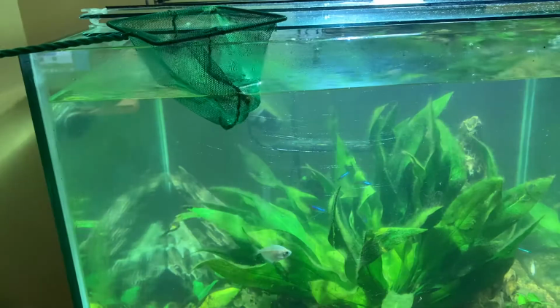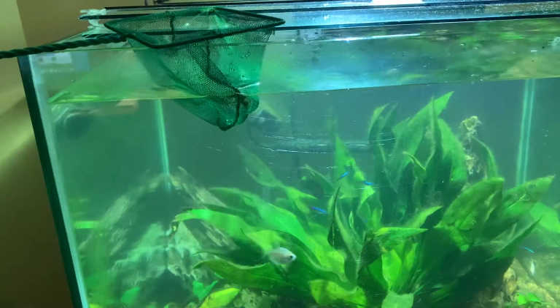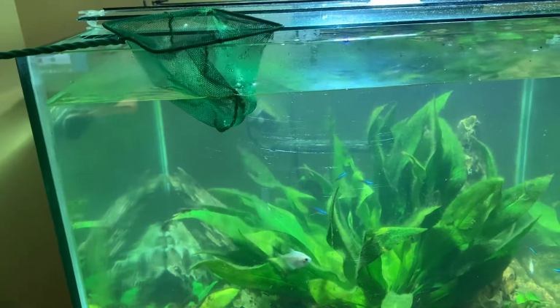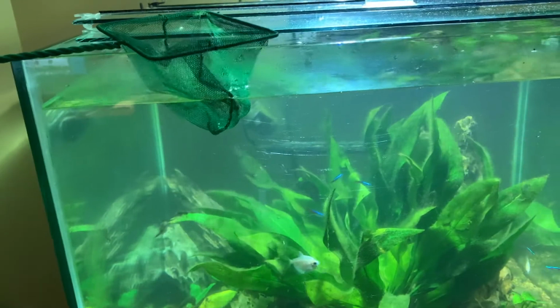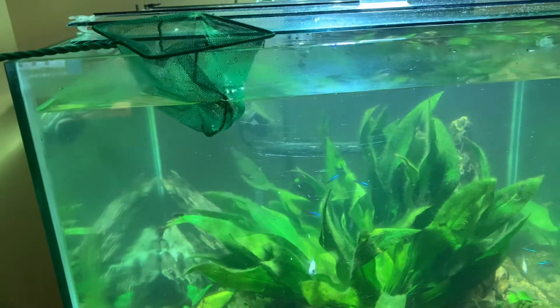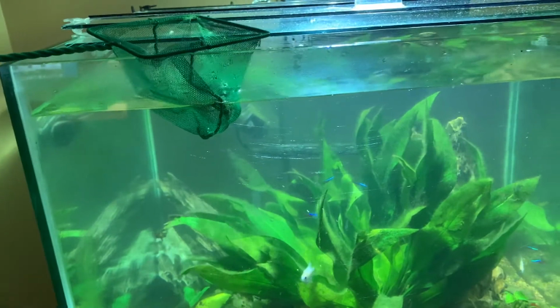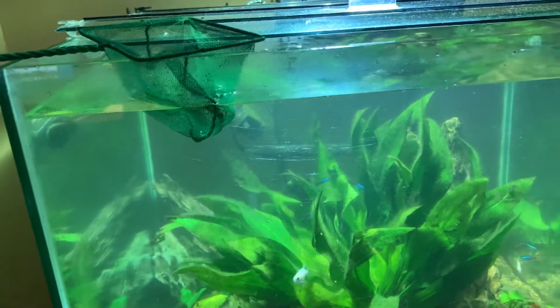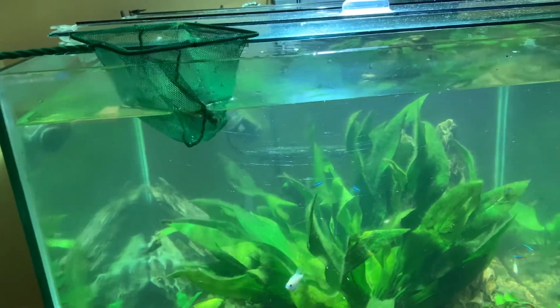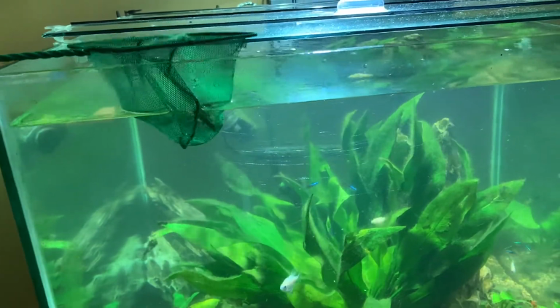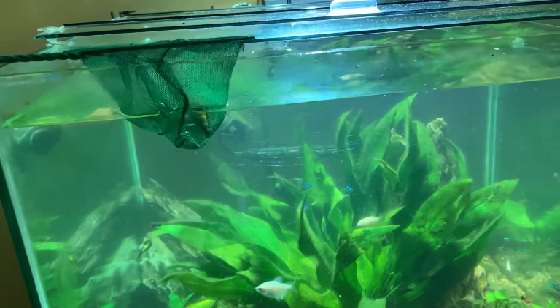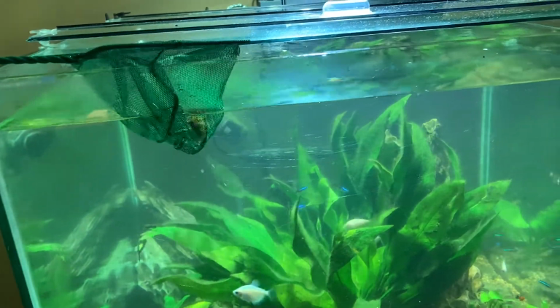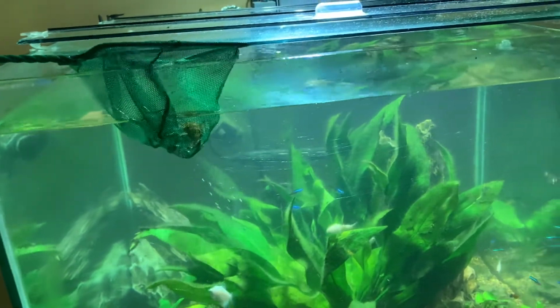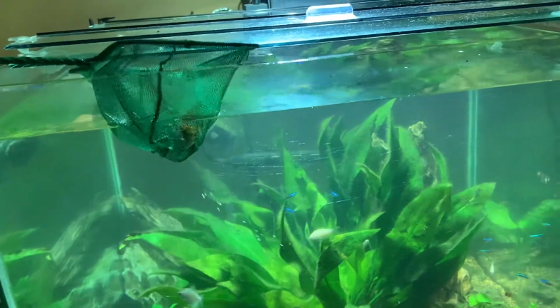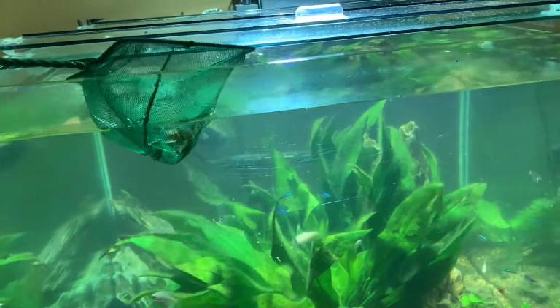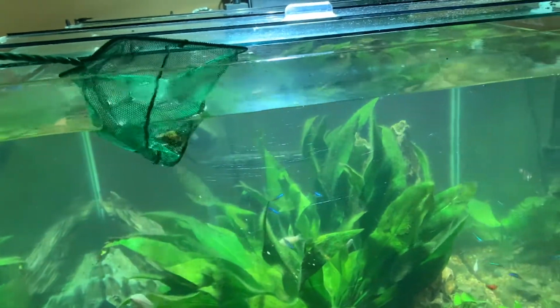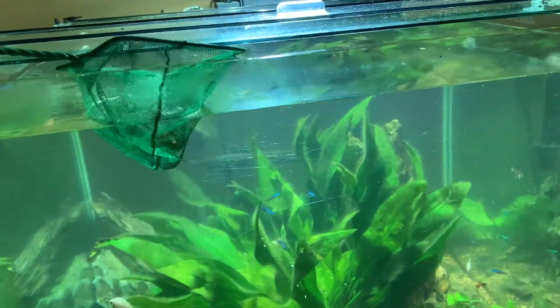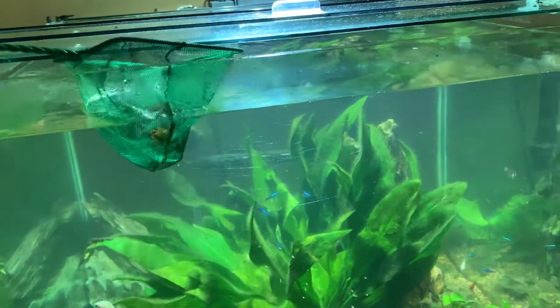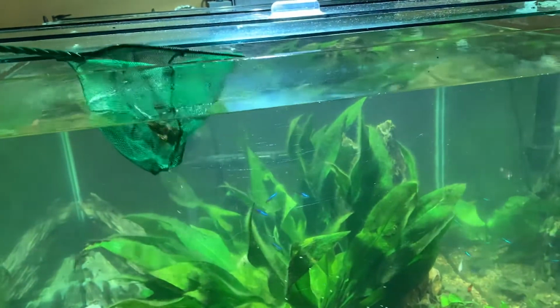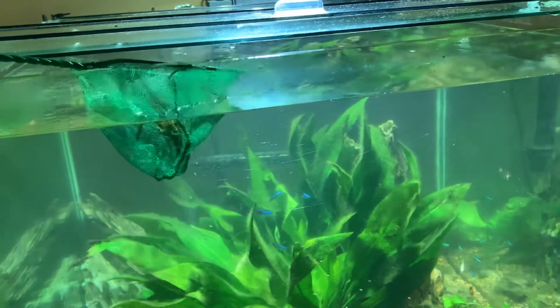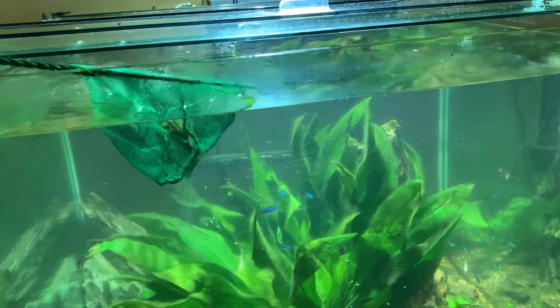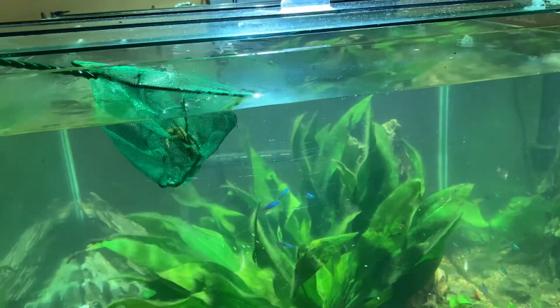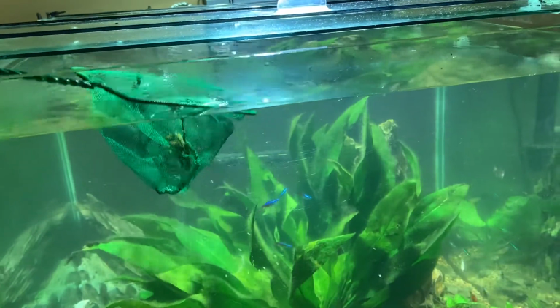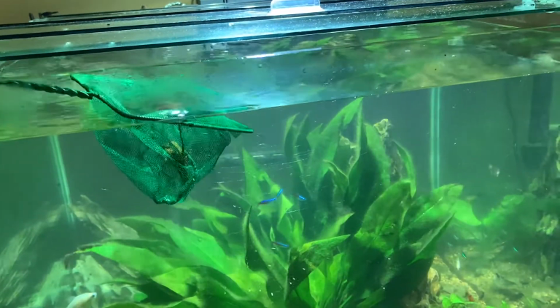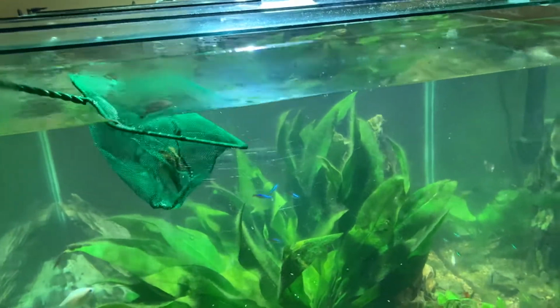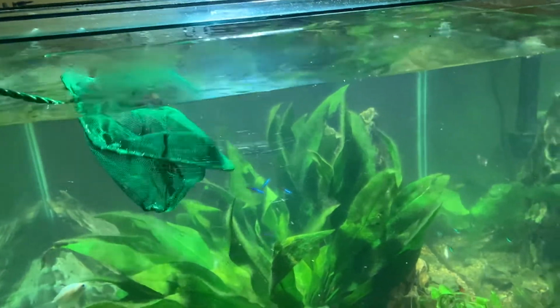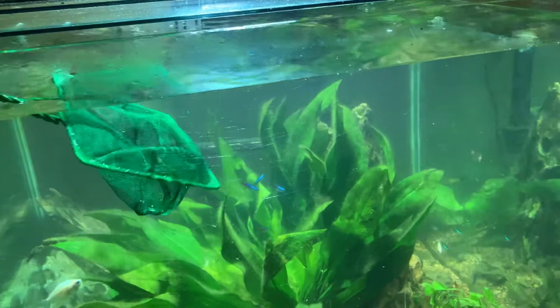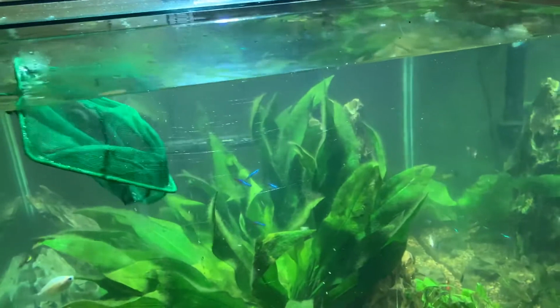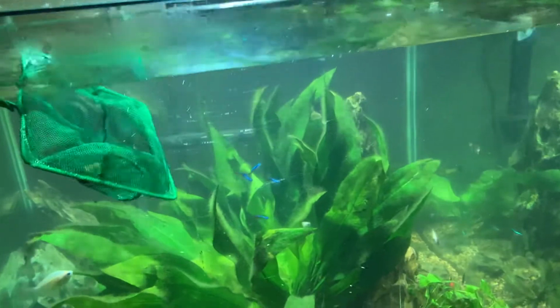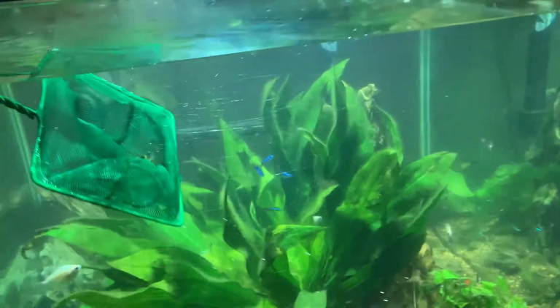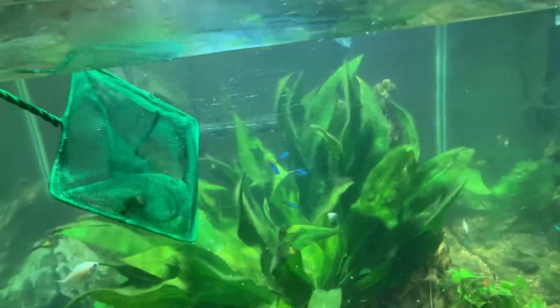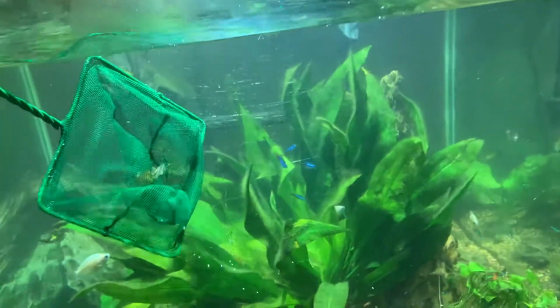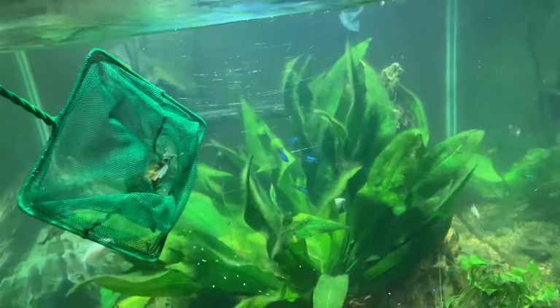All right, so we have our Plecostomus in the net and we're back. We're going to let this go free.